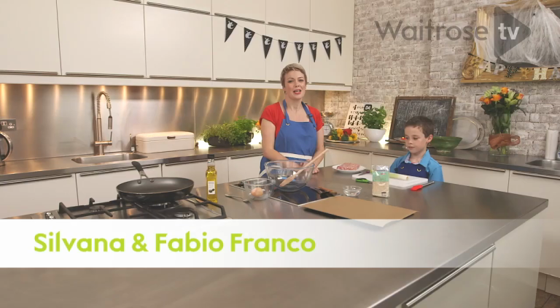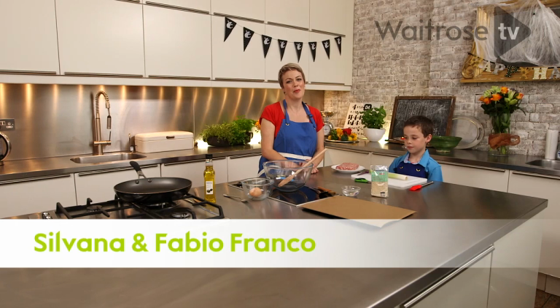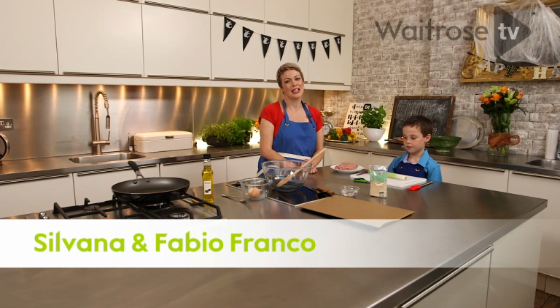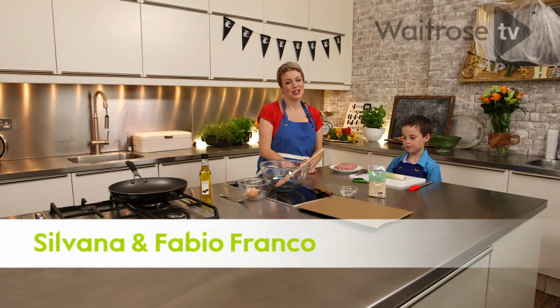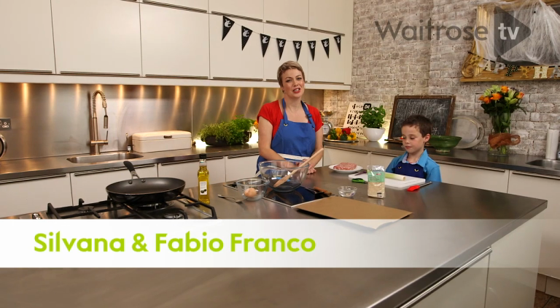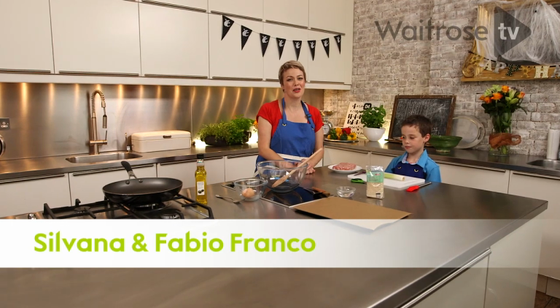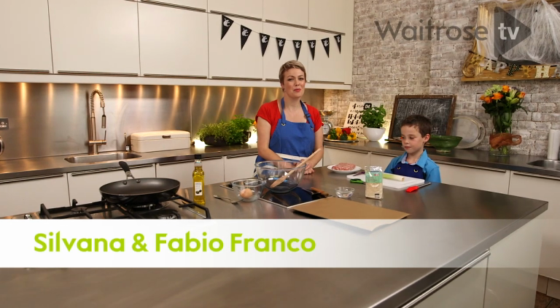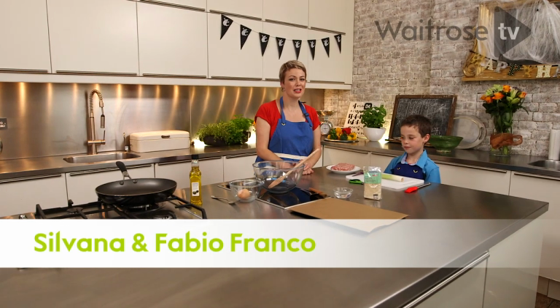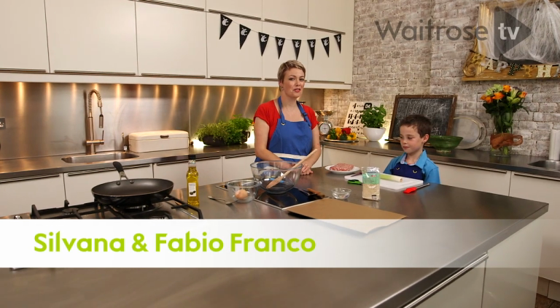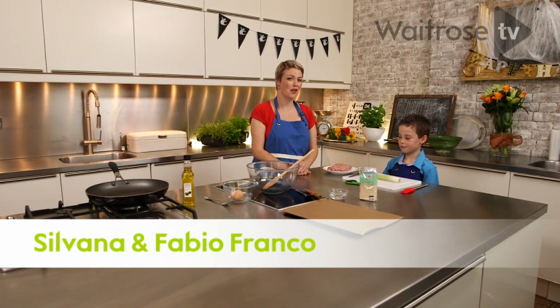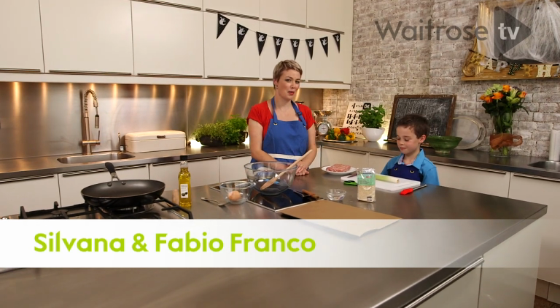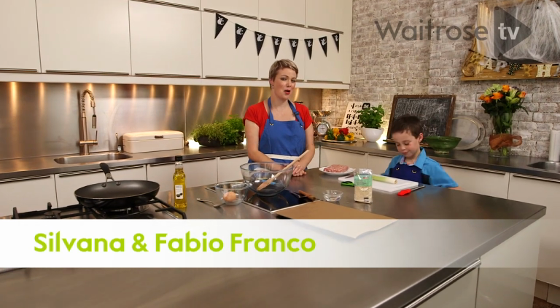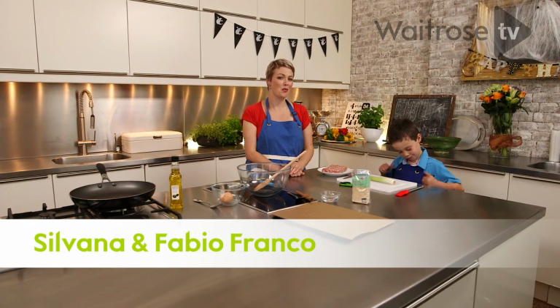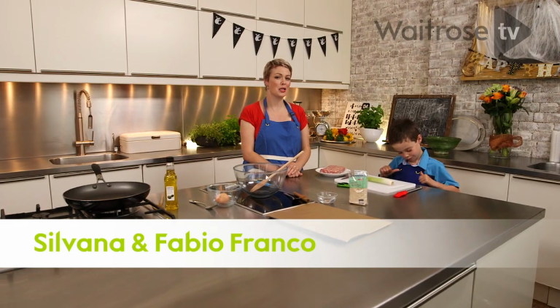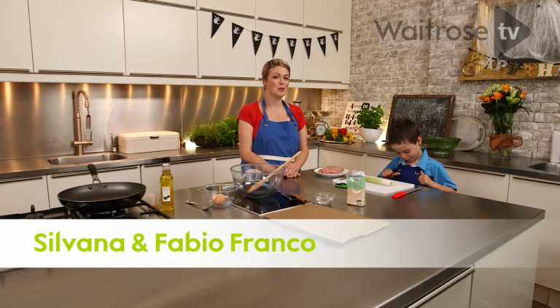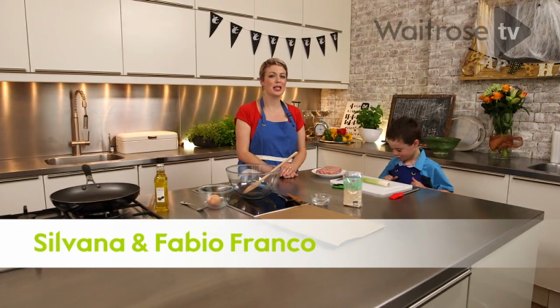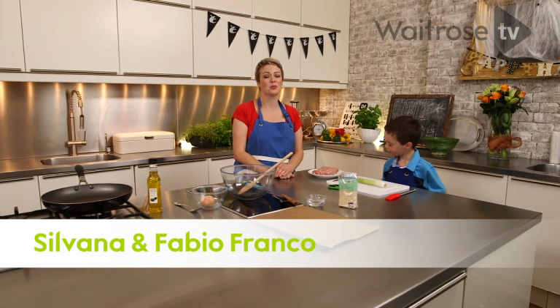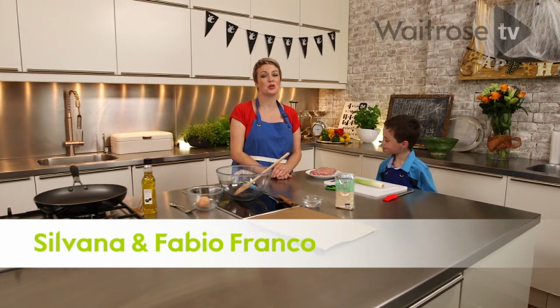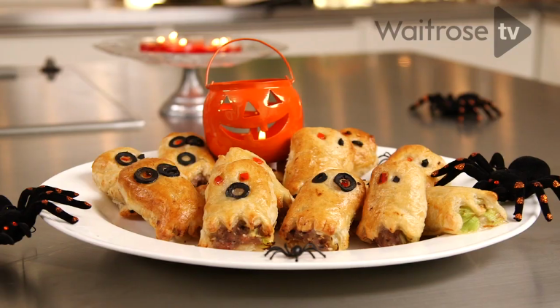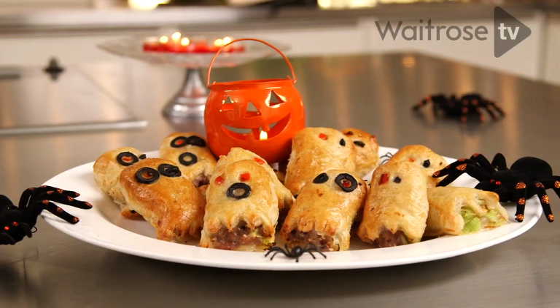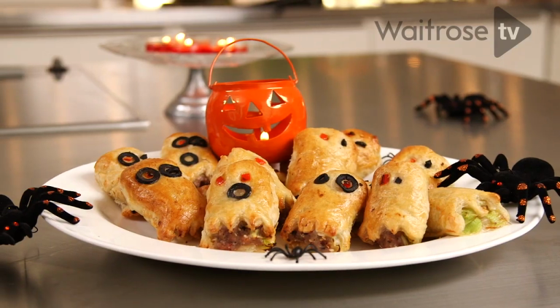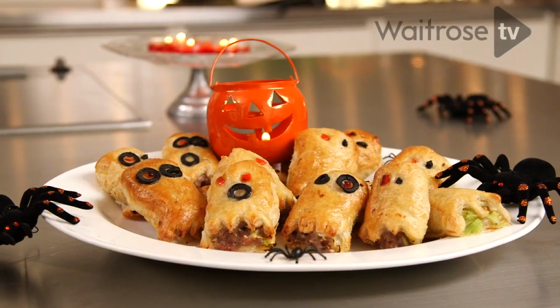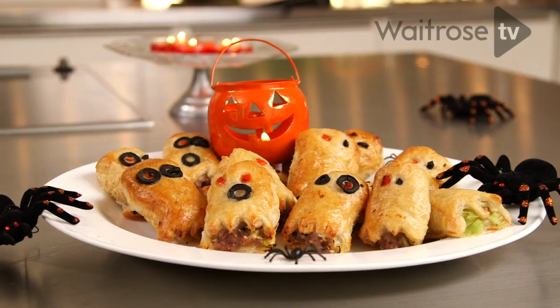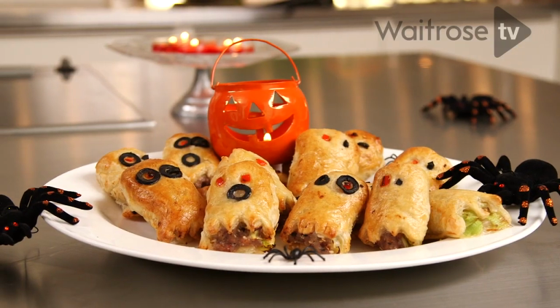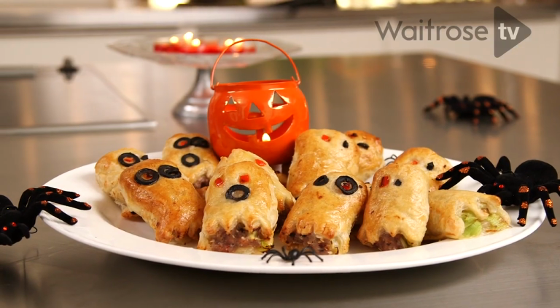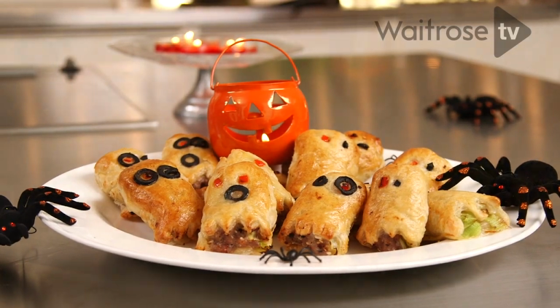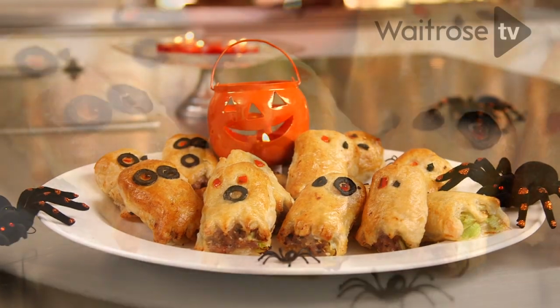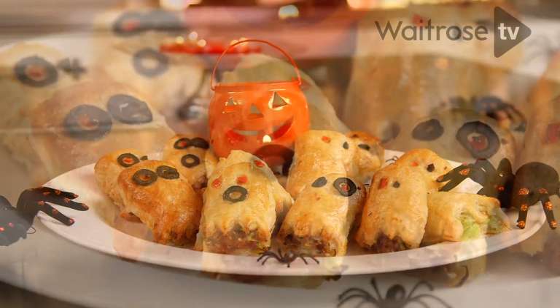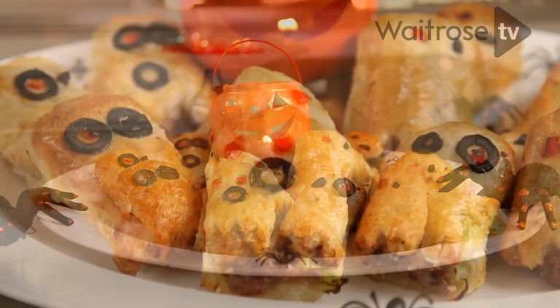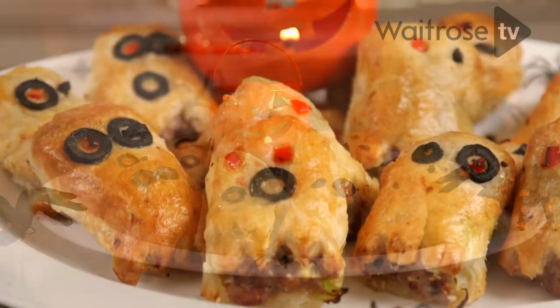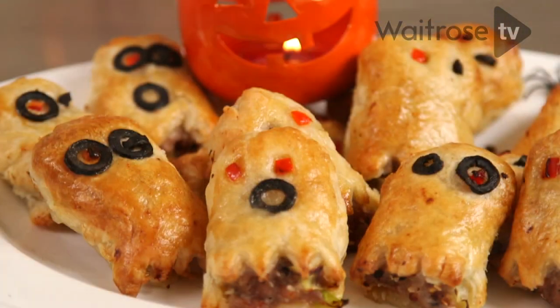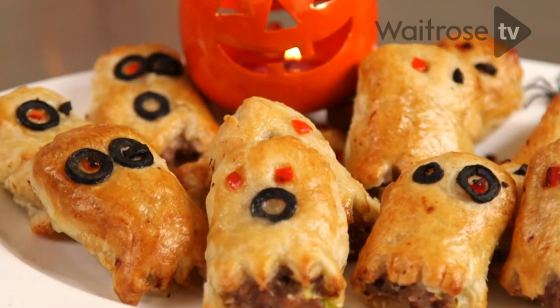I'm in the kitchen today with my son Fabio and we're going to be making some spooky sausage rolls to celebrate Halloween.